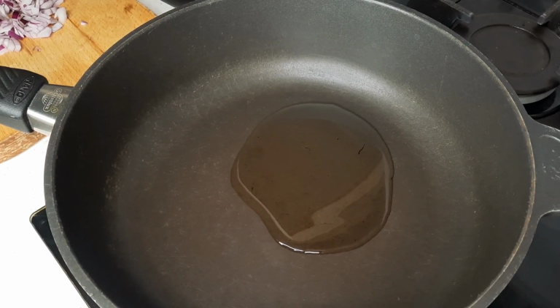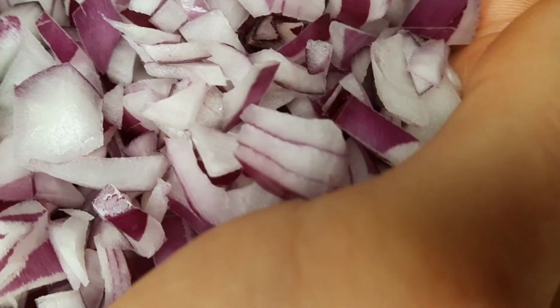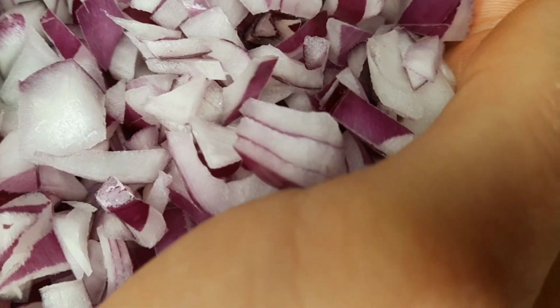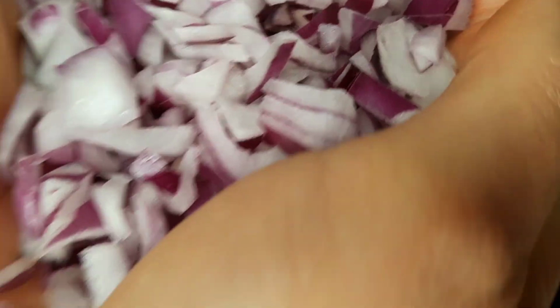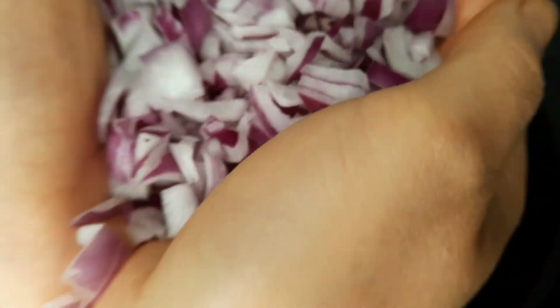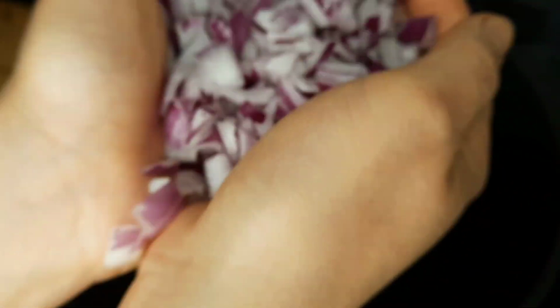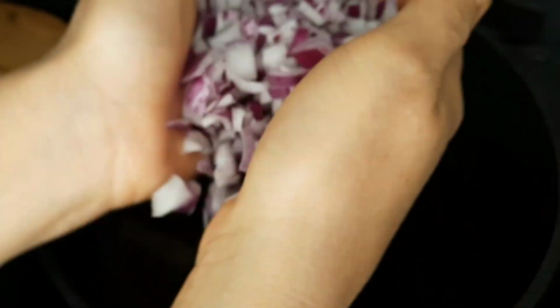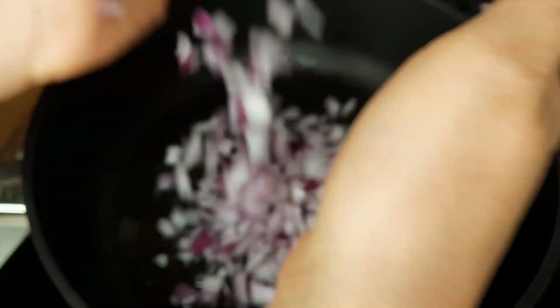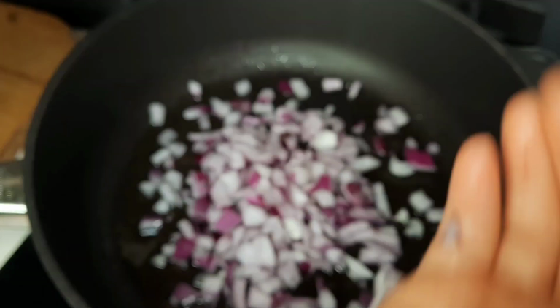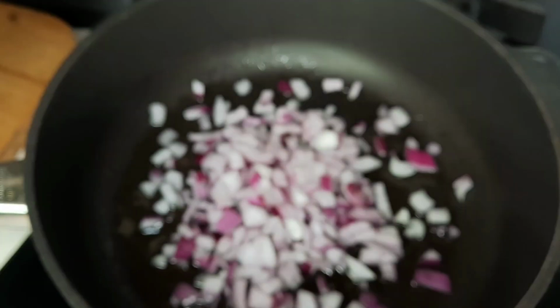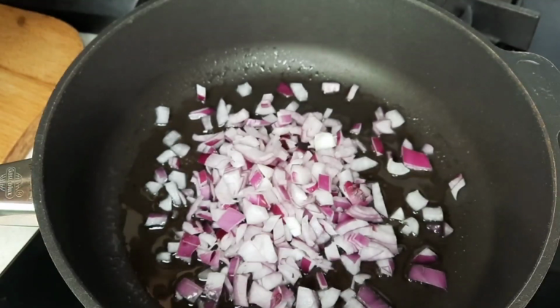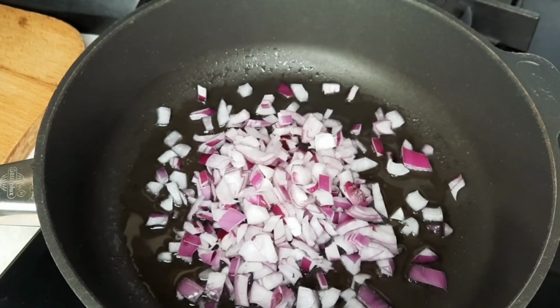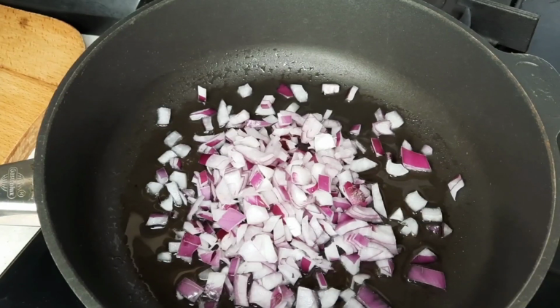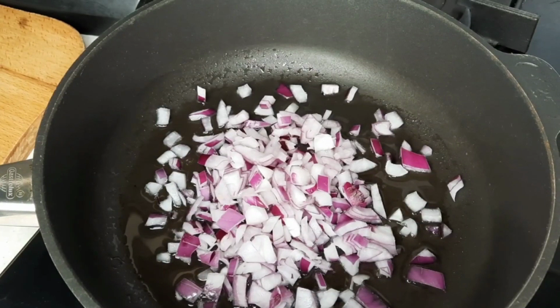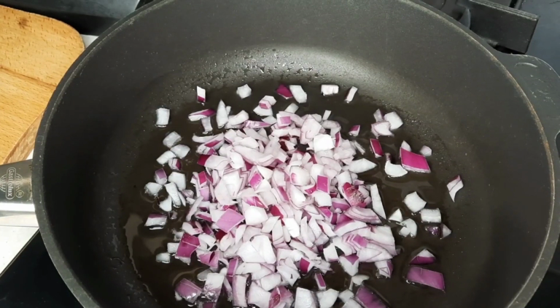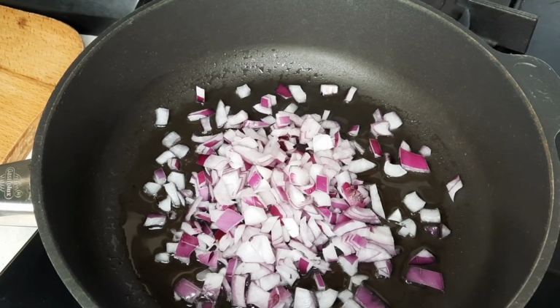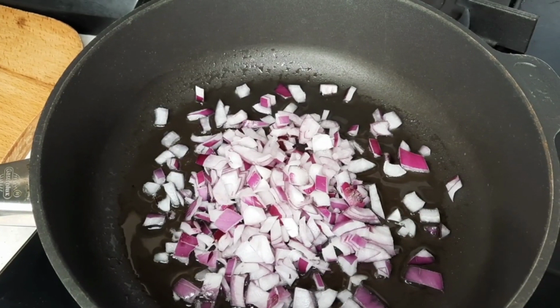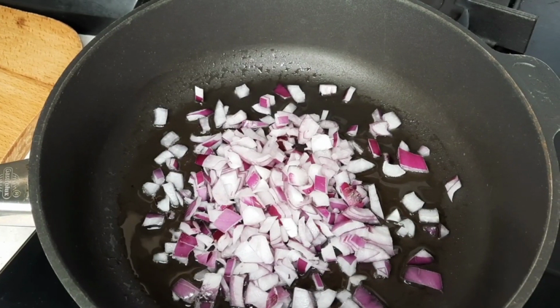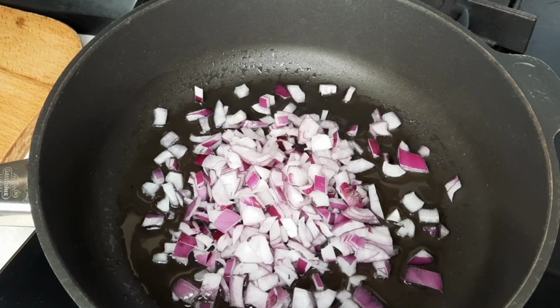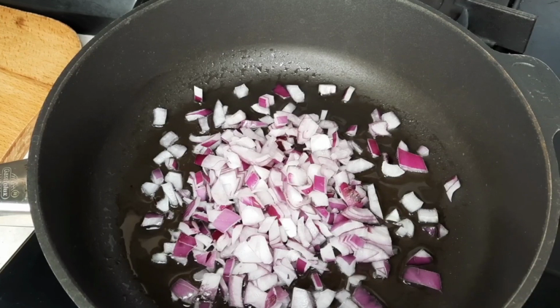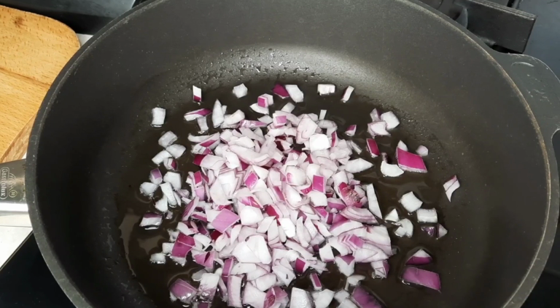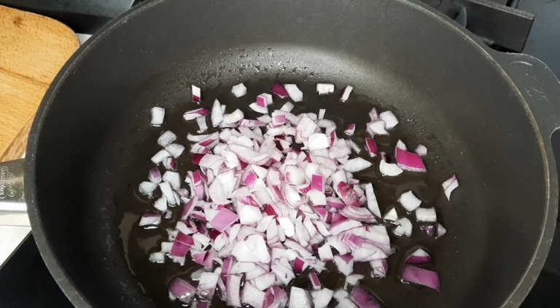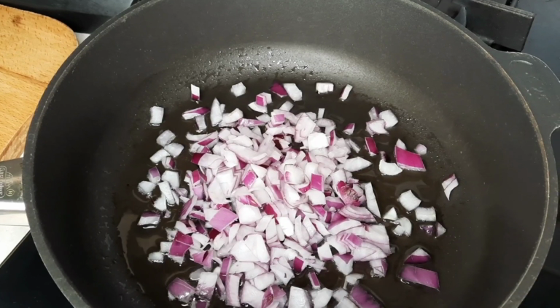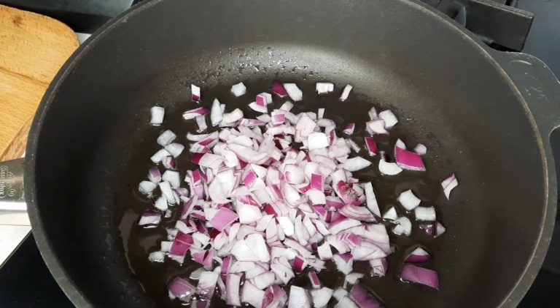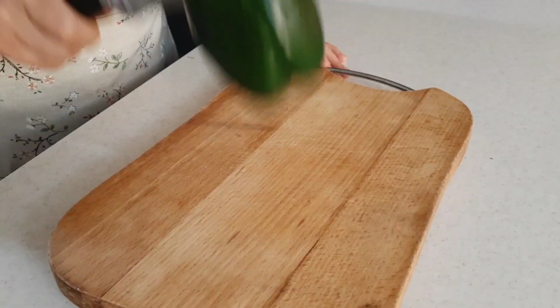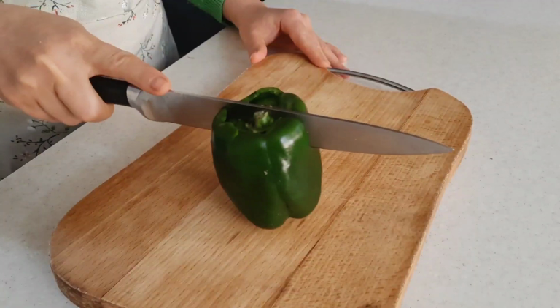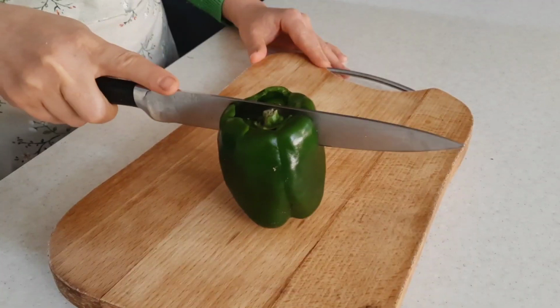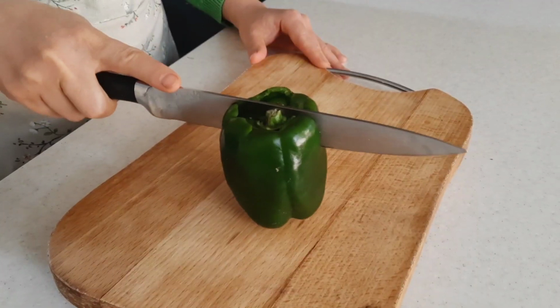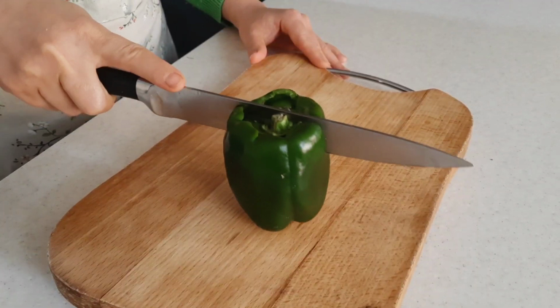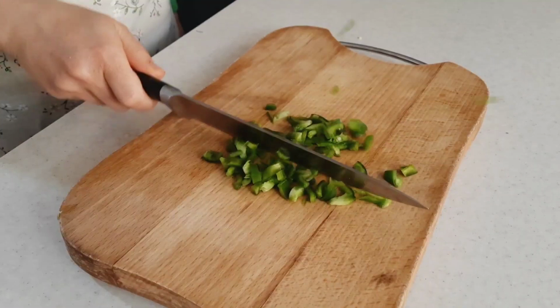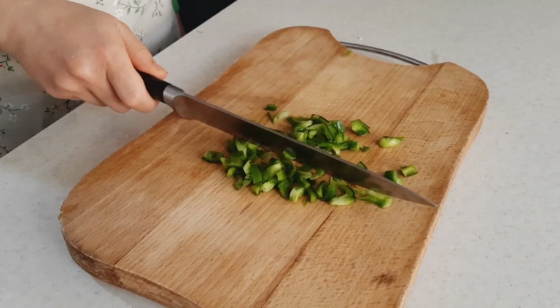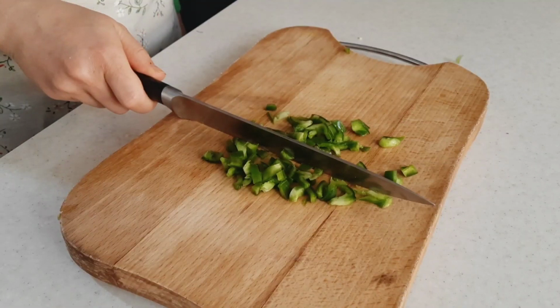First, the first one is Man. So it's not that you can use it. That's what it's like.